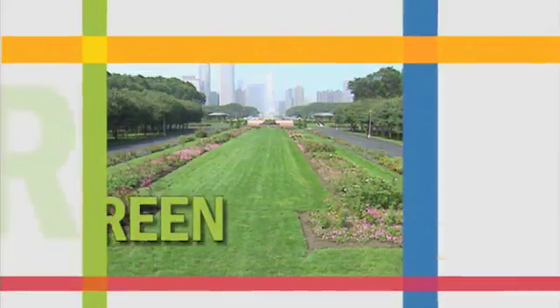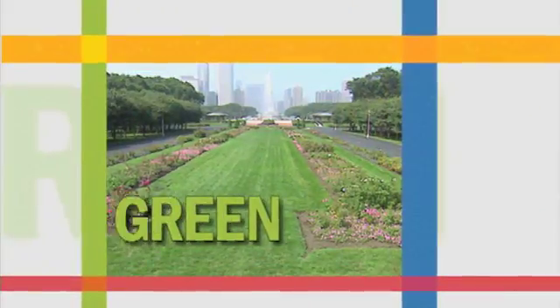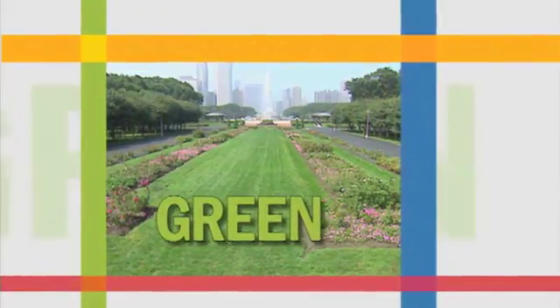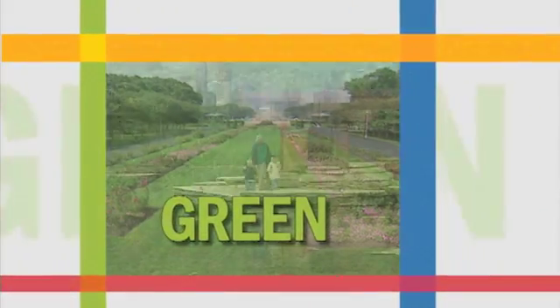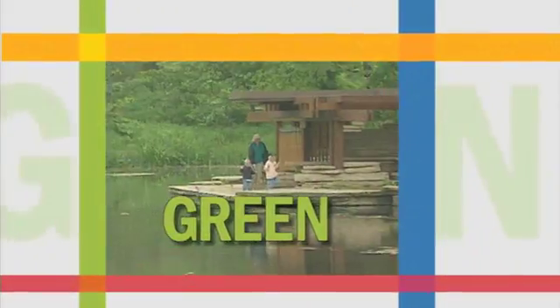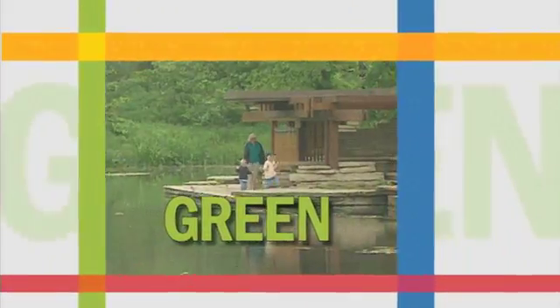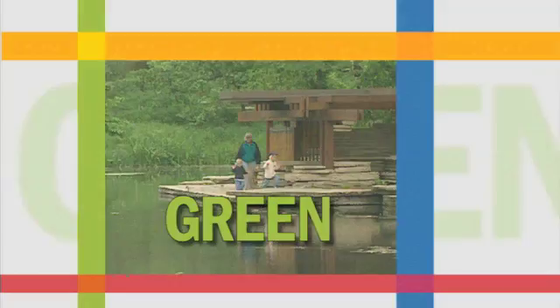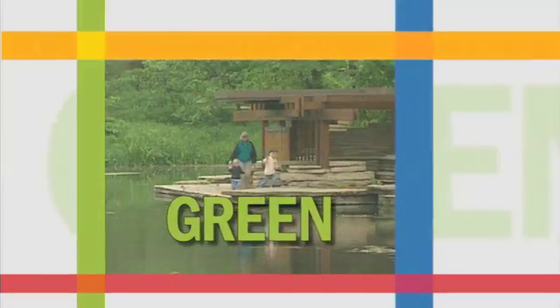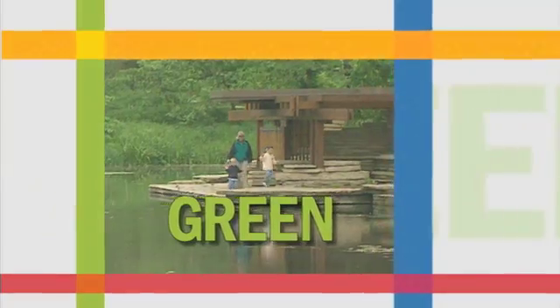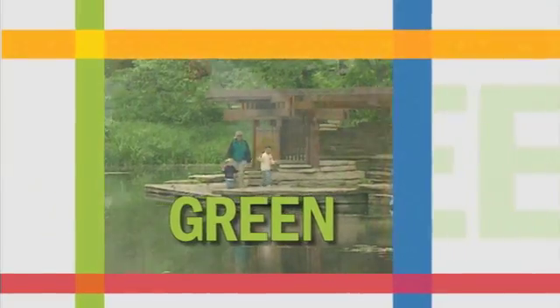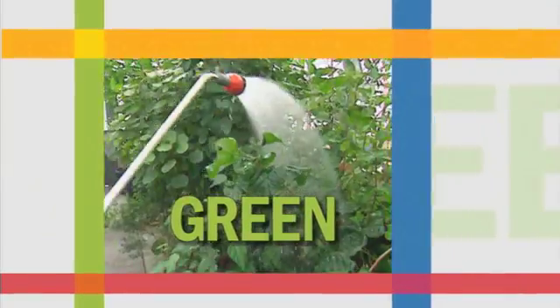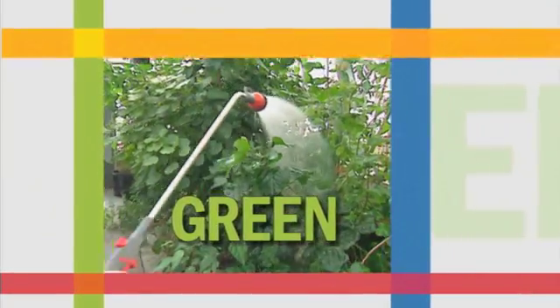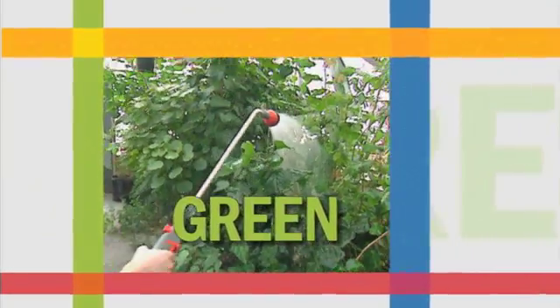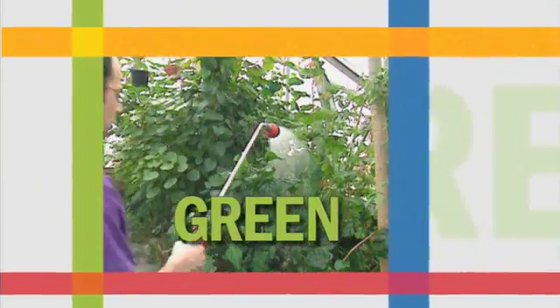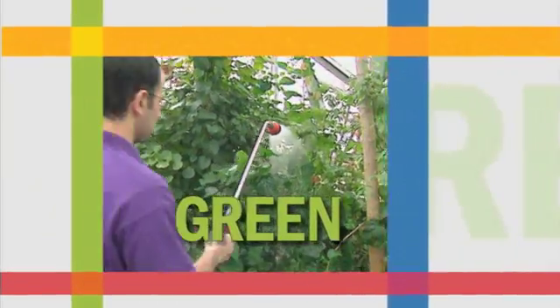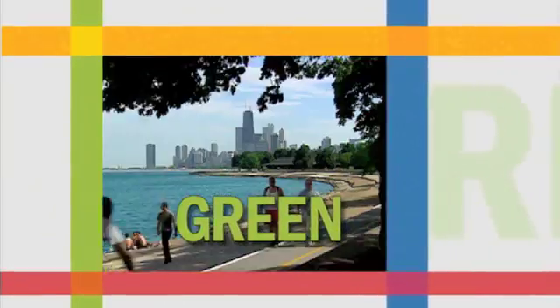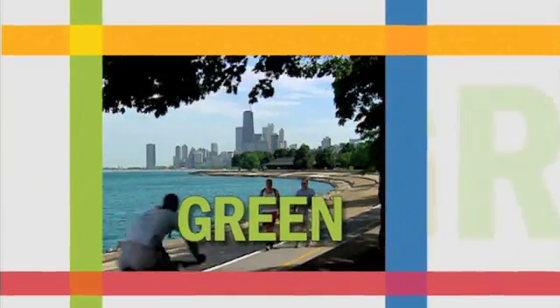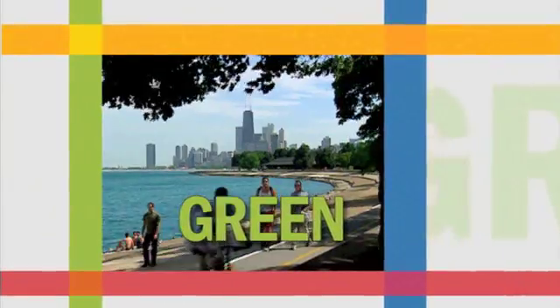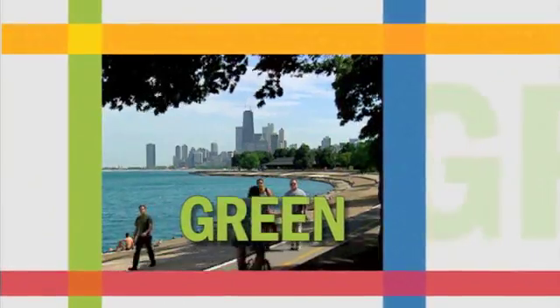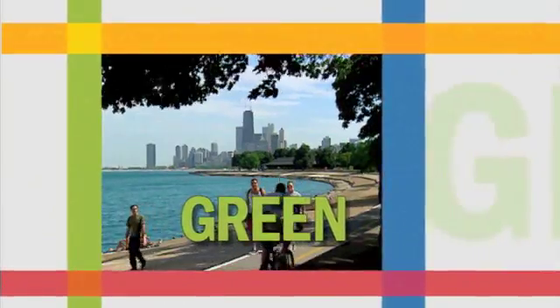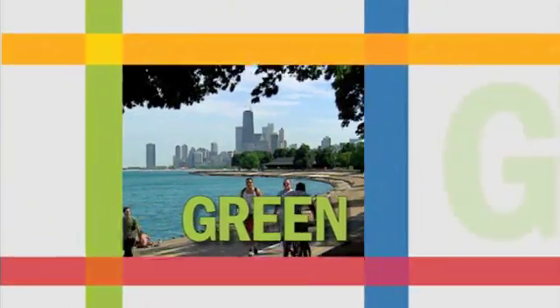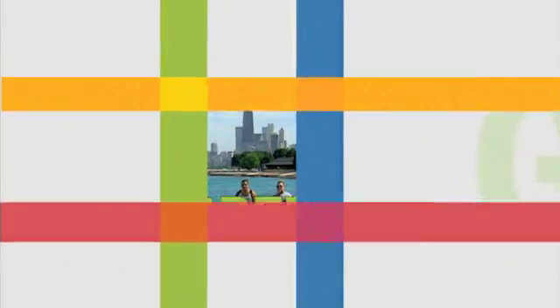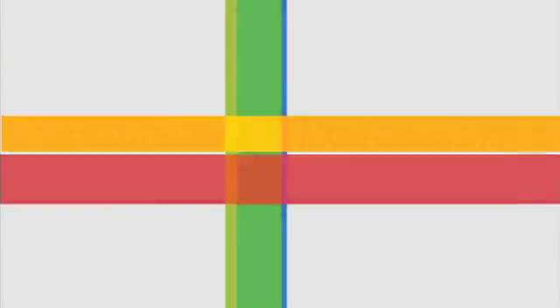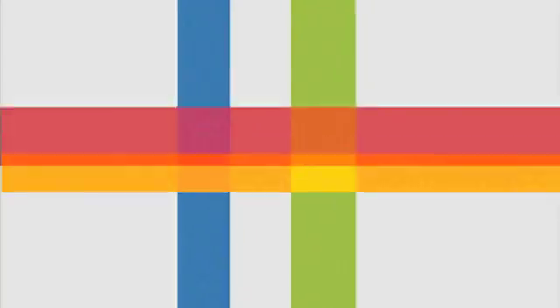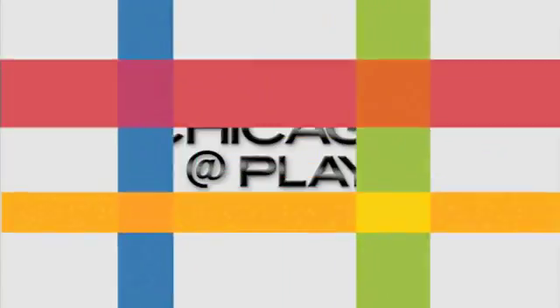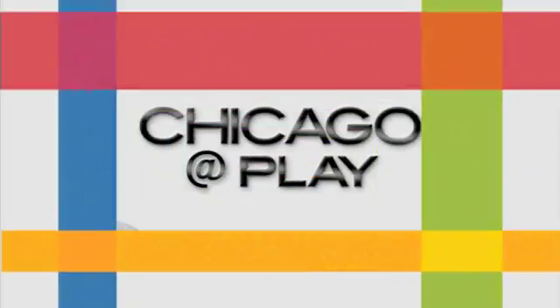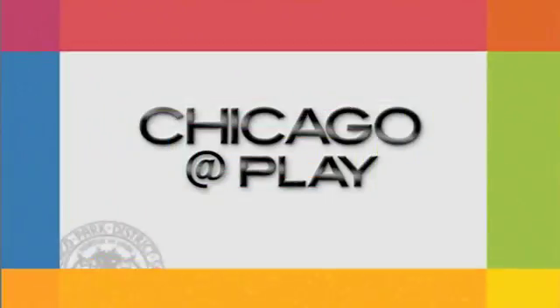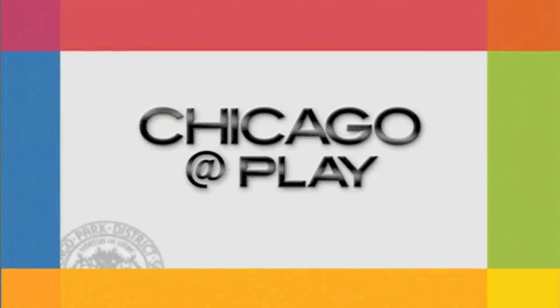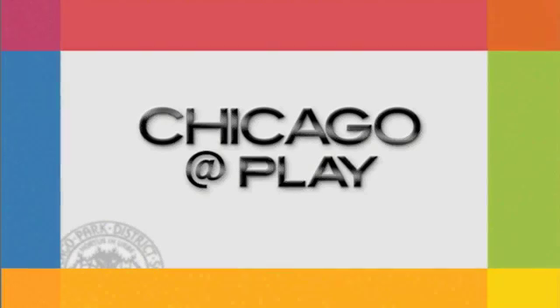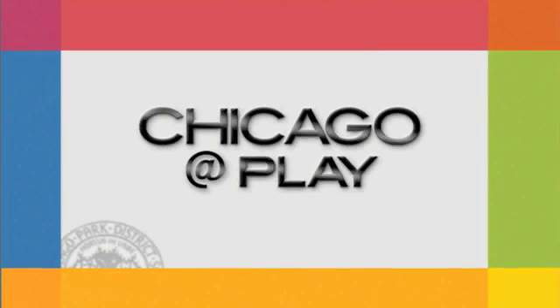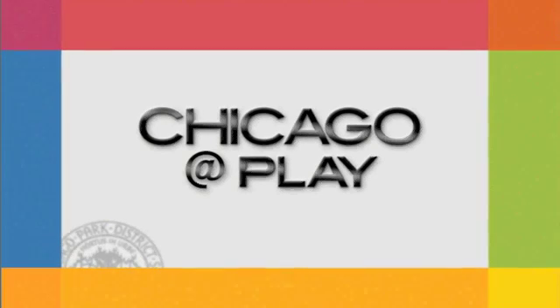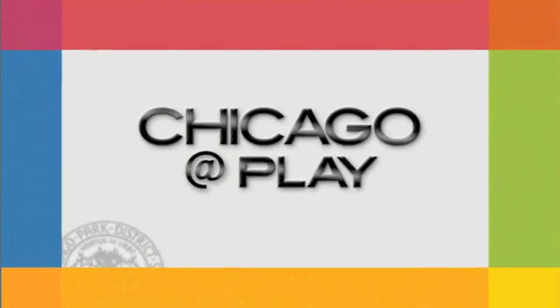Chicago is a city of green, a city that safeguards its precious environment. Welcome to Chicago at Play.